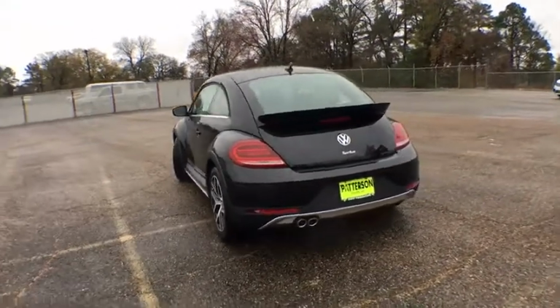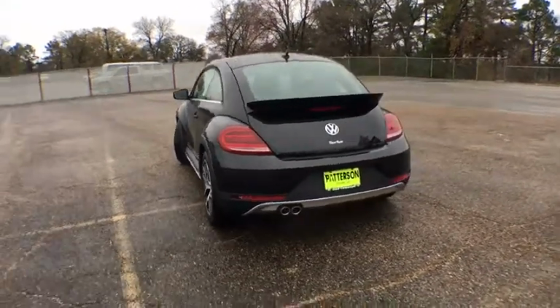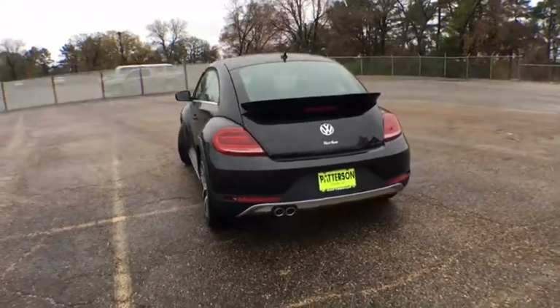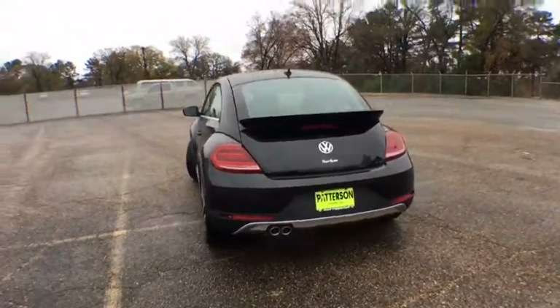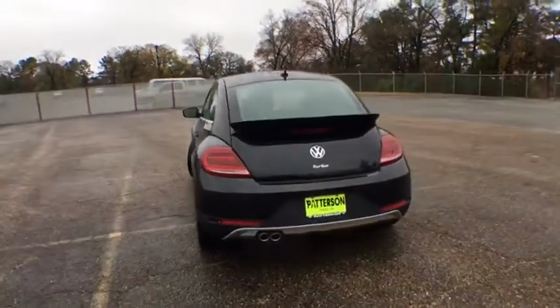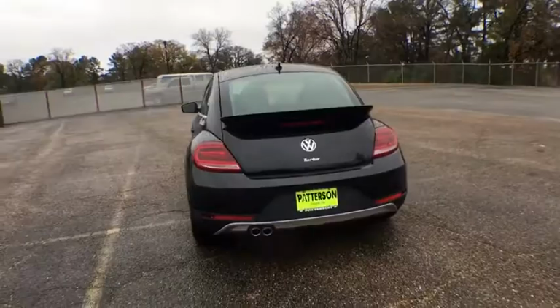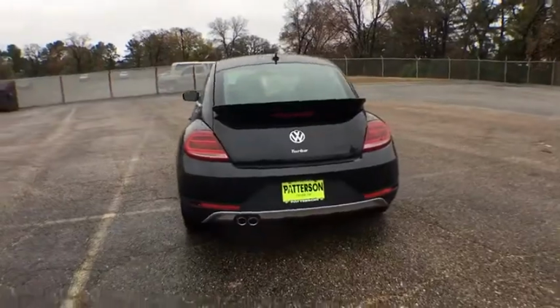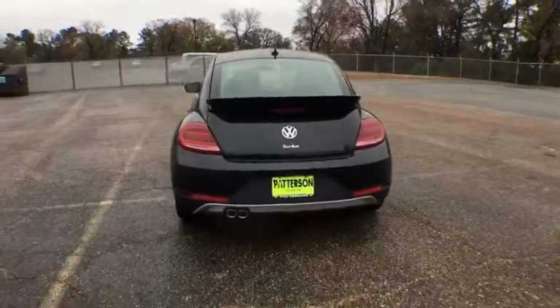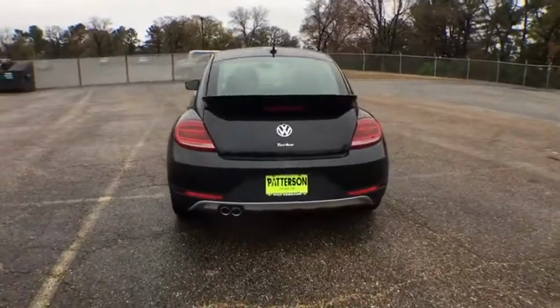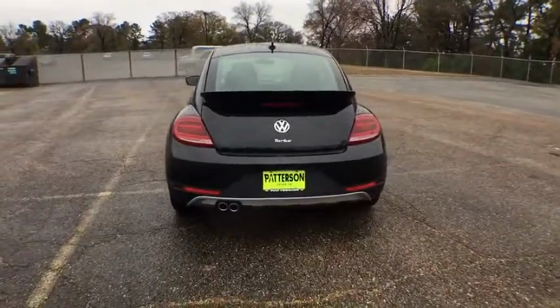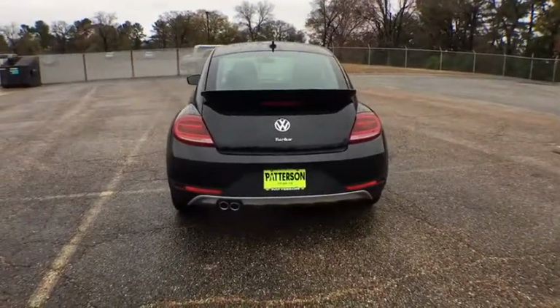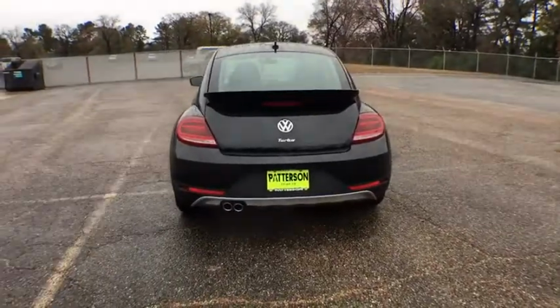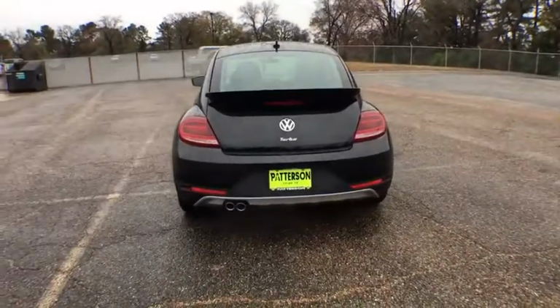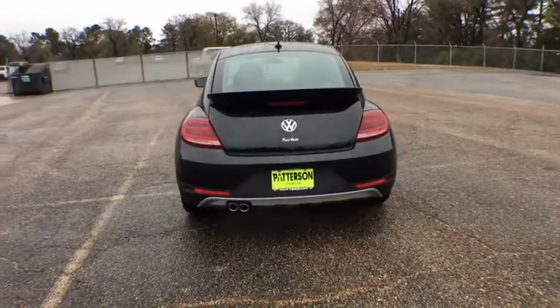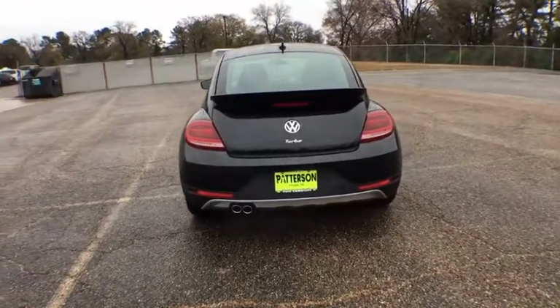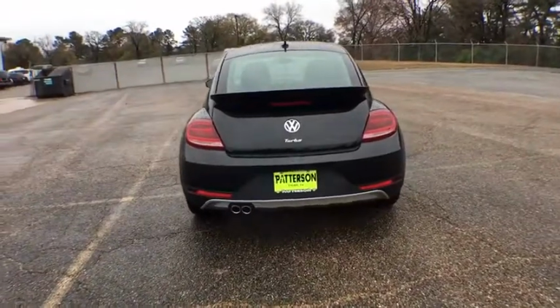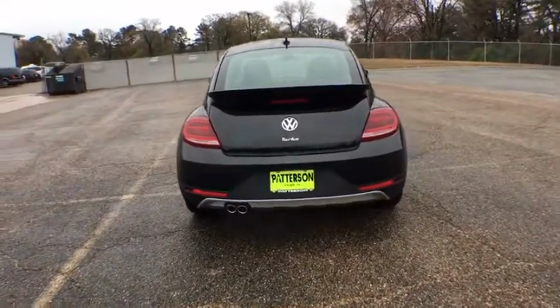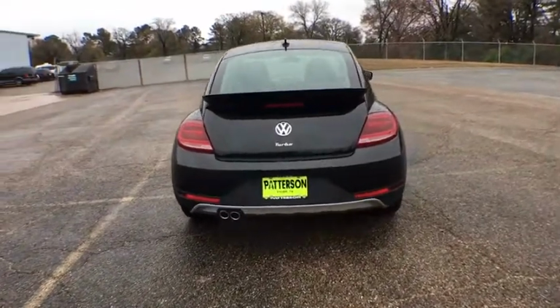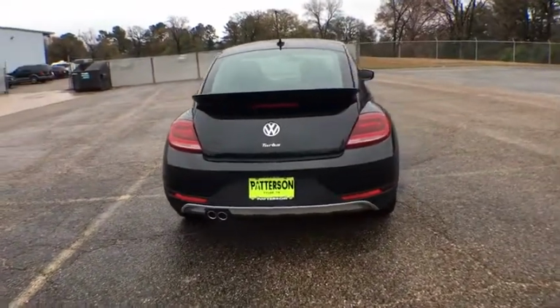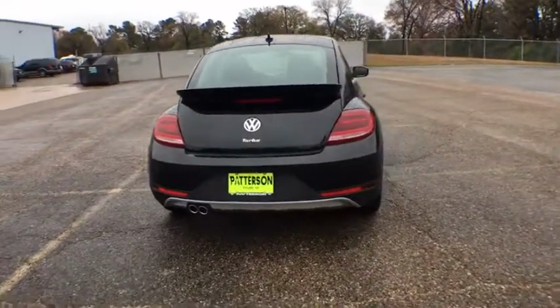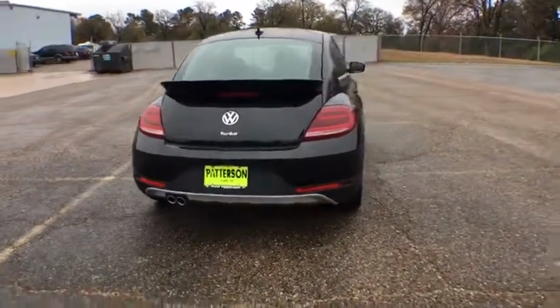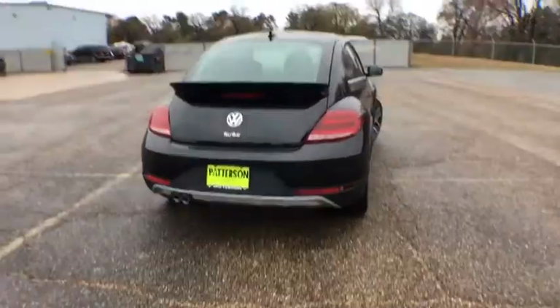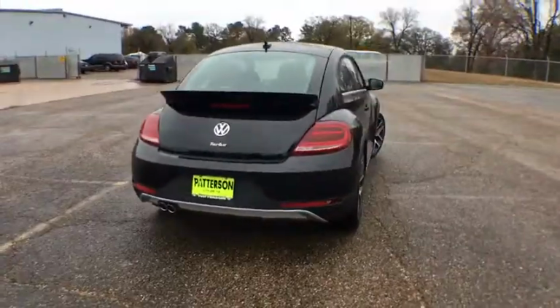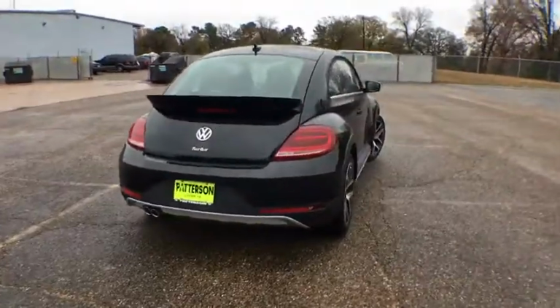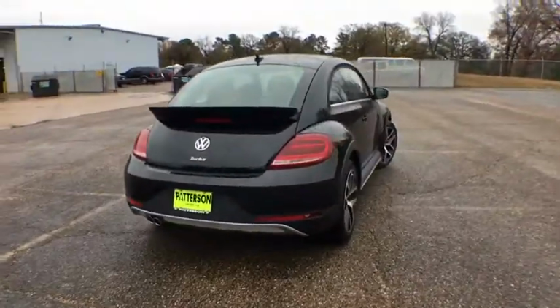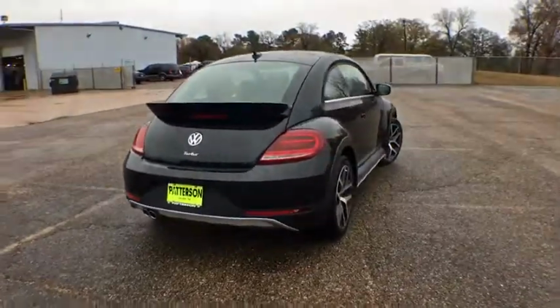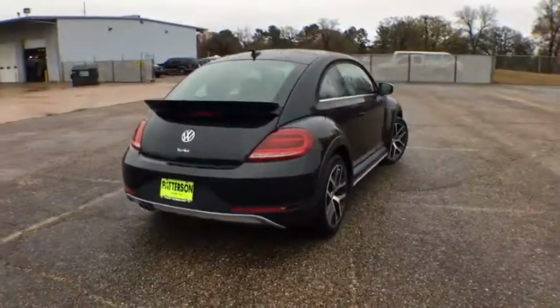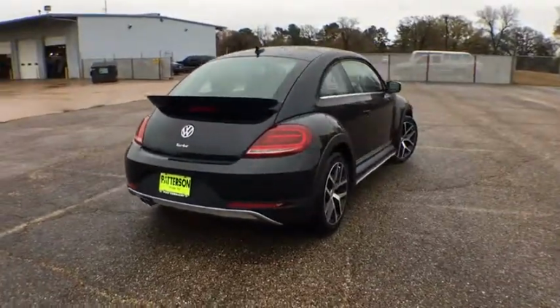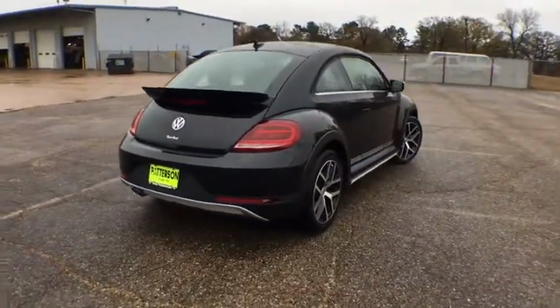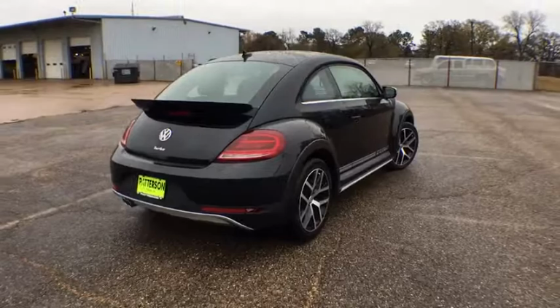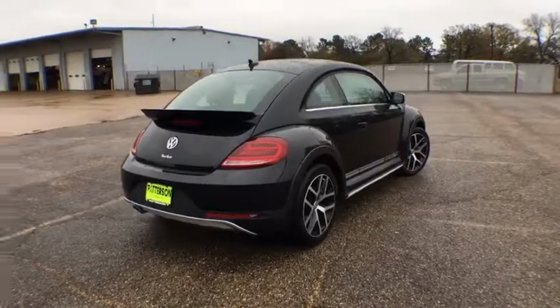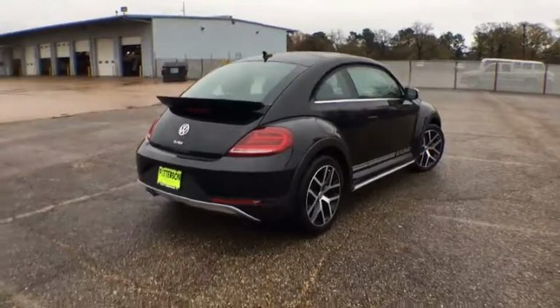The design of Volkswagen's Beetle captures the essence of the original bug. Here are some of this vehicle's great options.